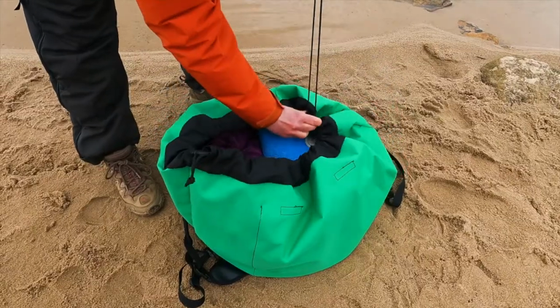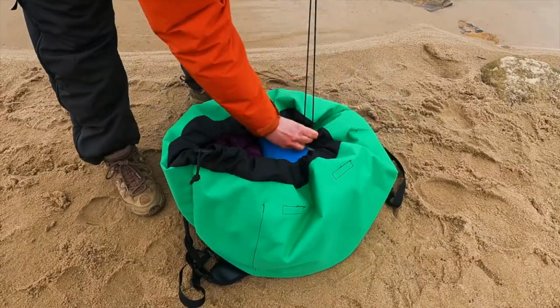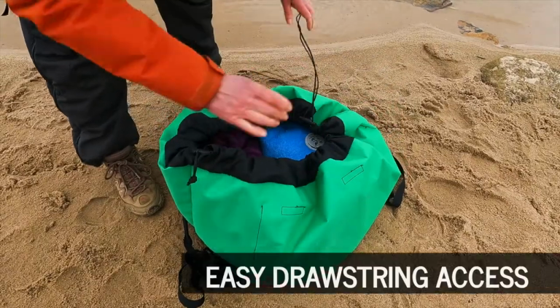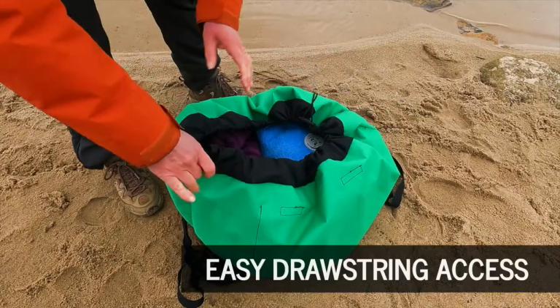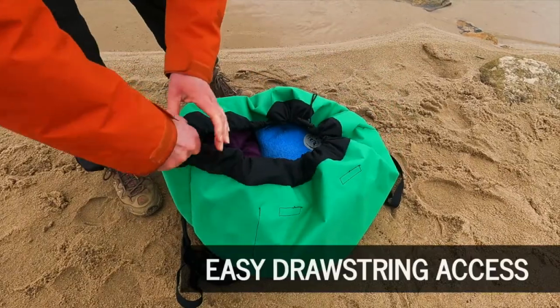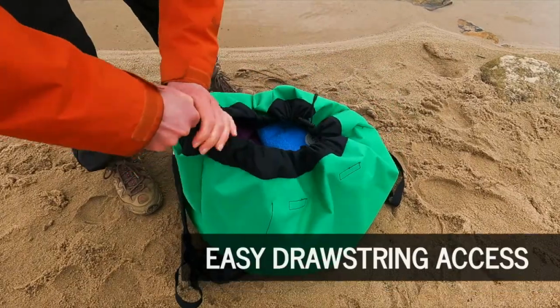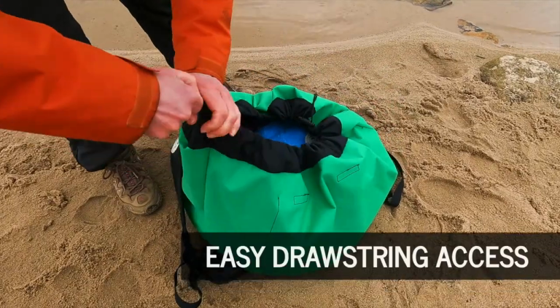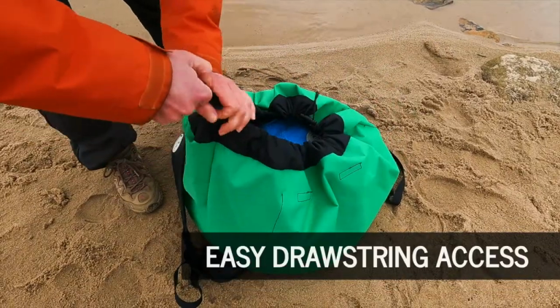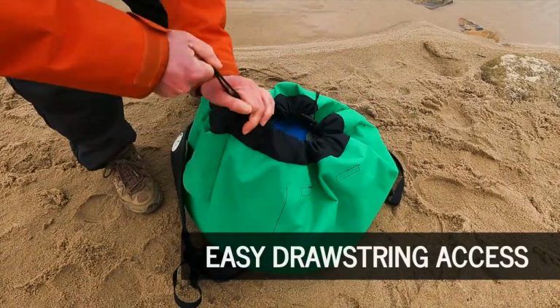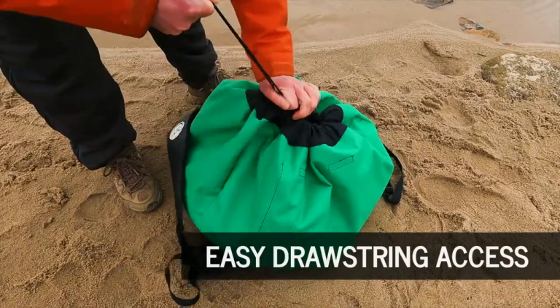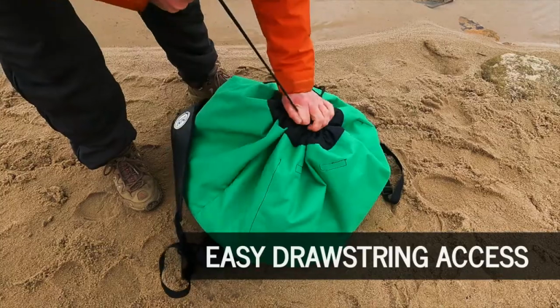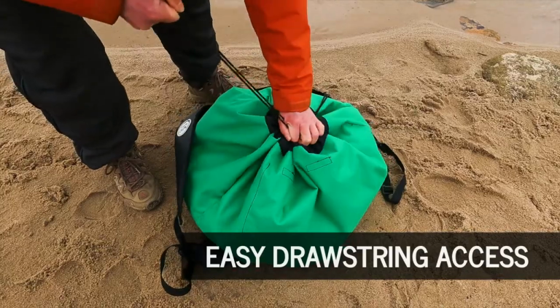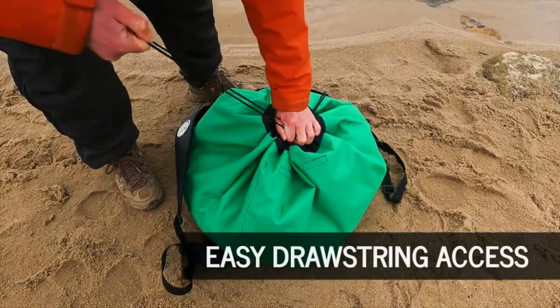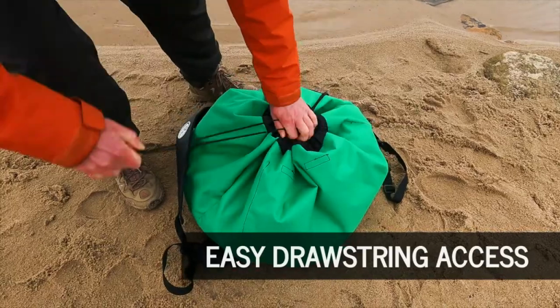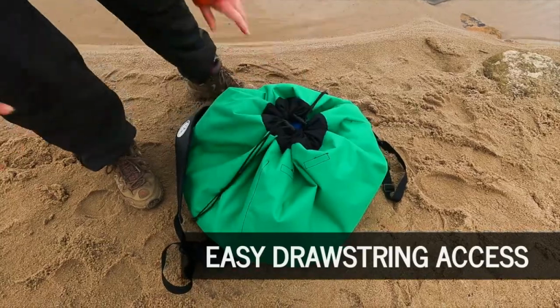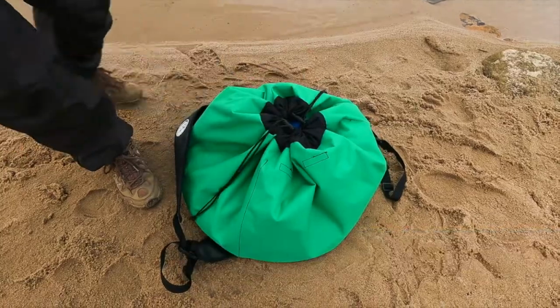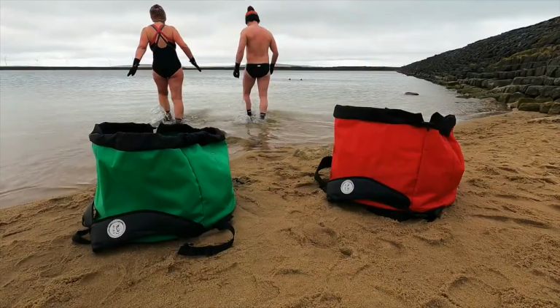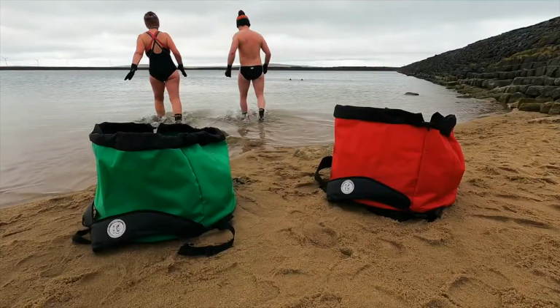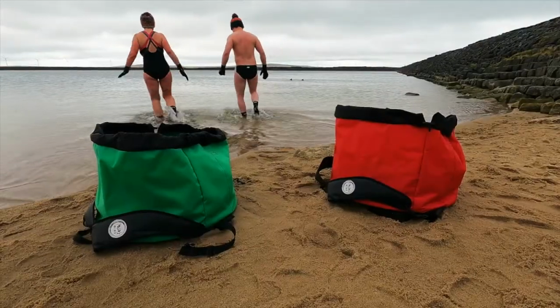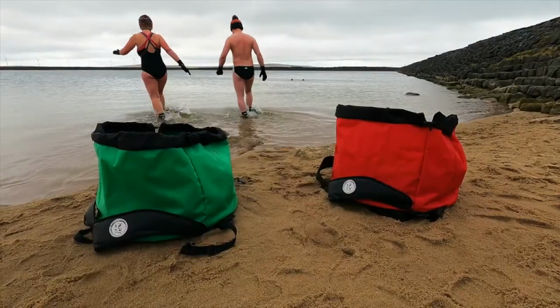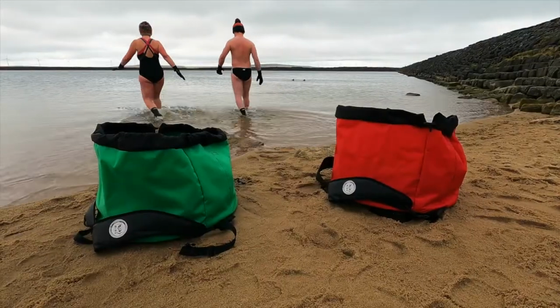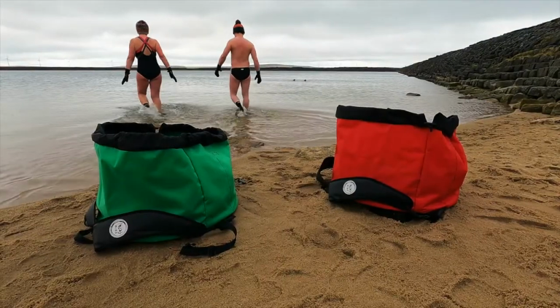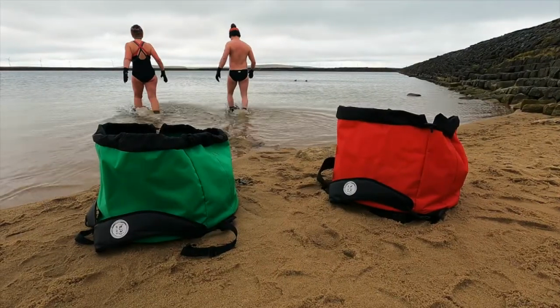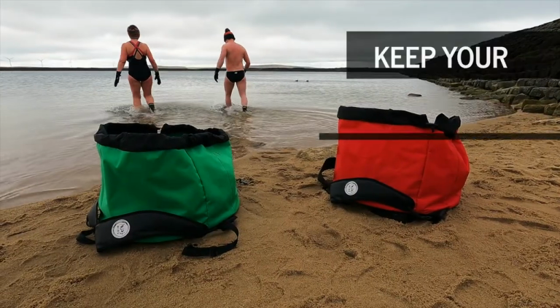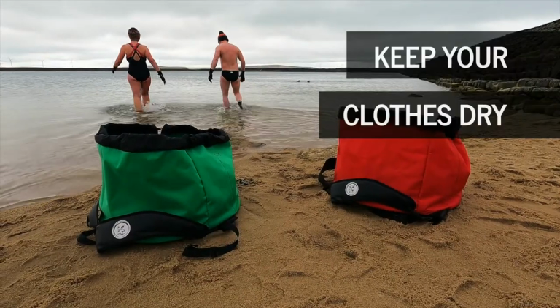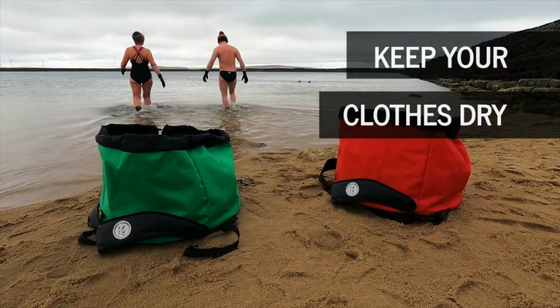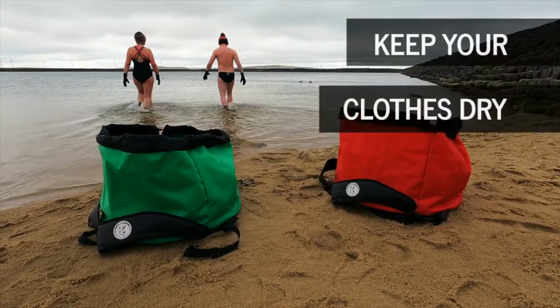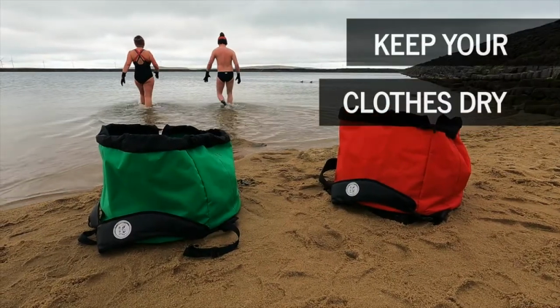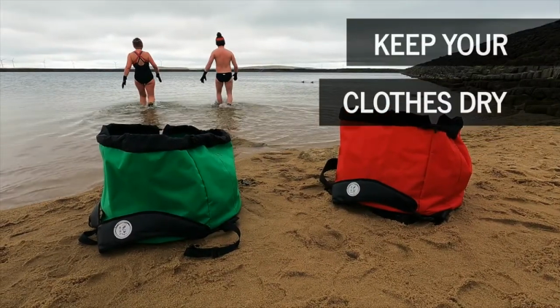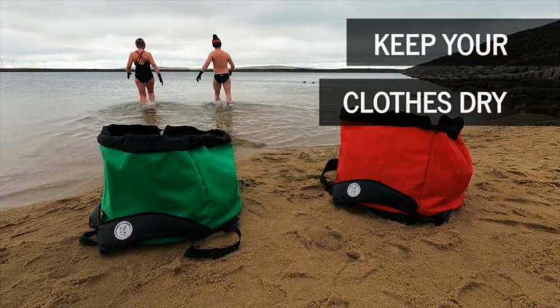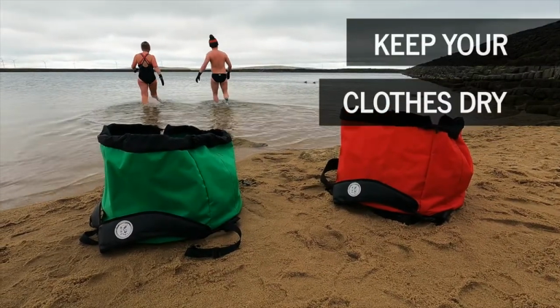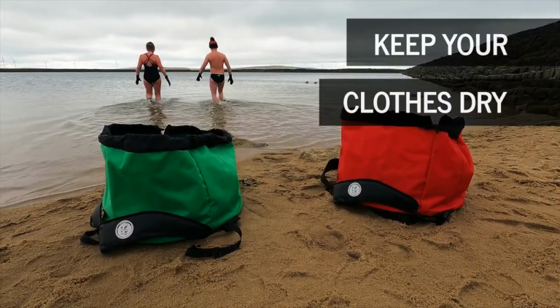Easy drawstring access because cold hands can't do zips. We'll keep your clothes dry while you swim.